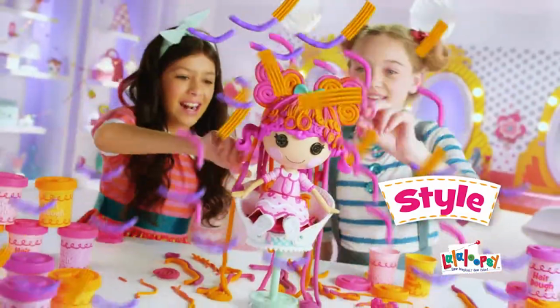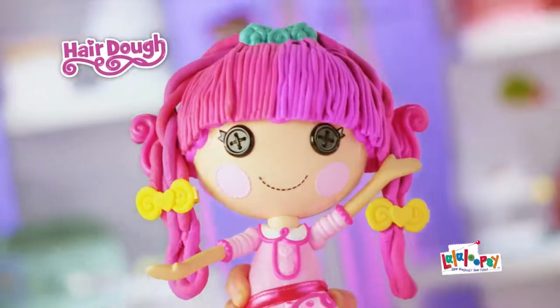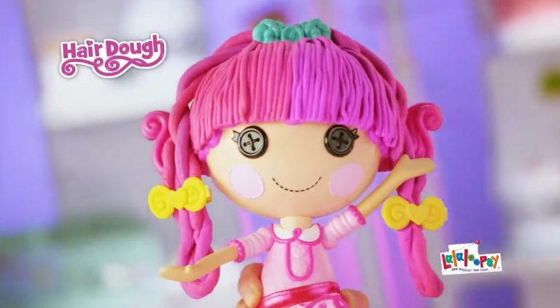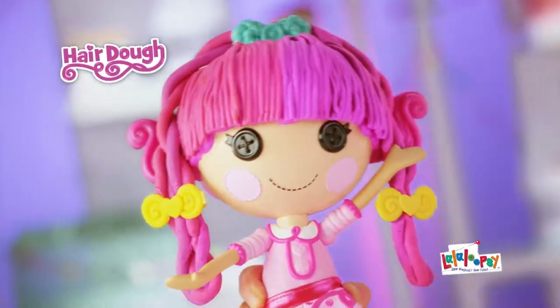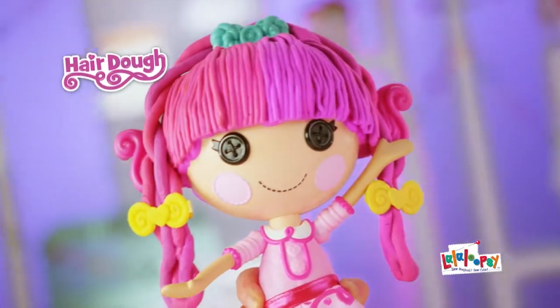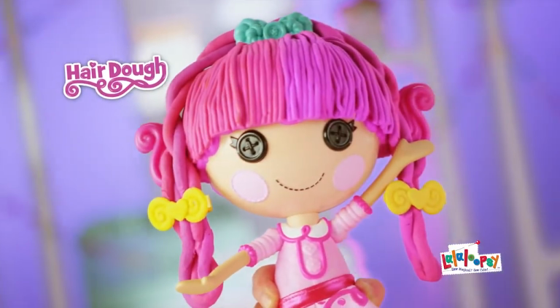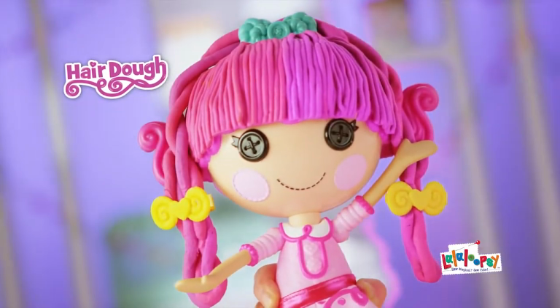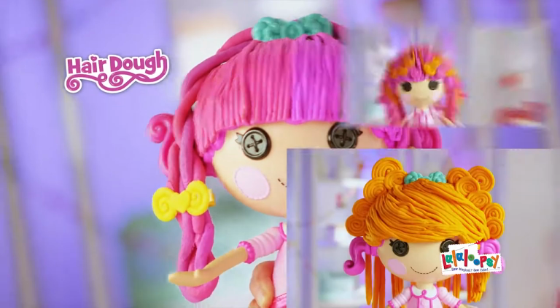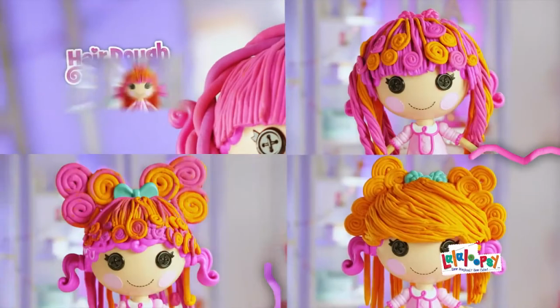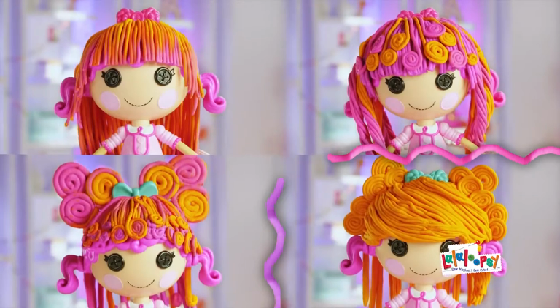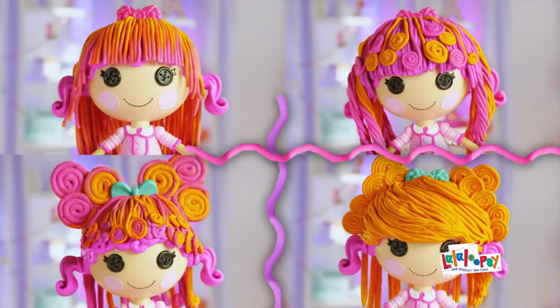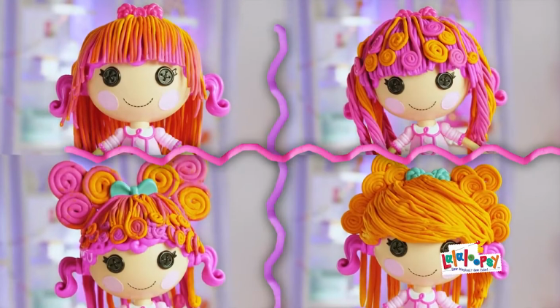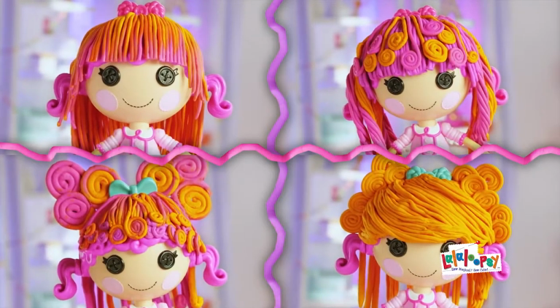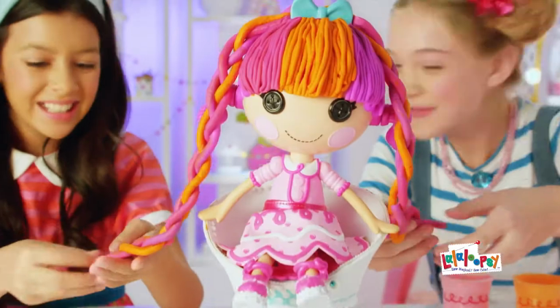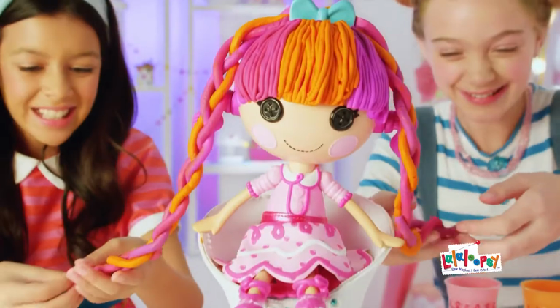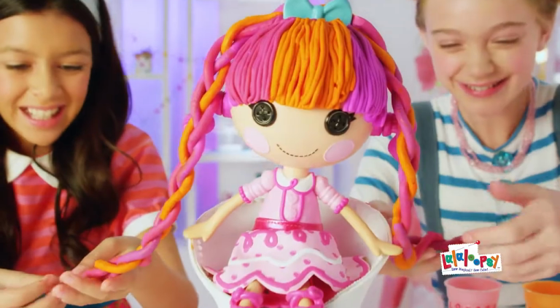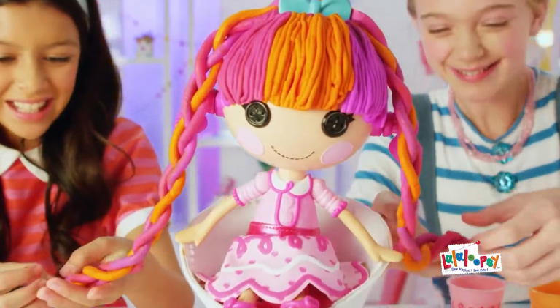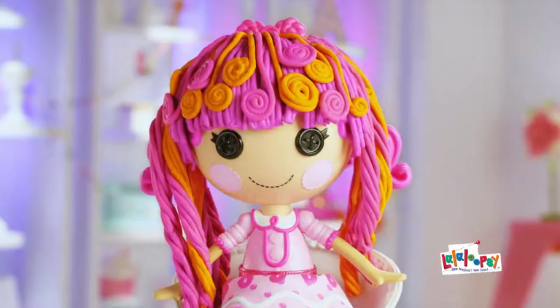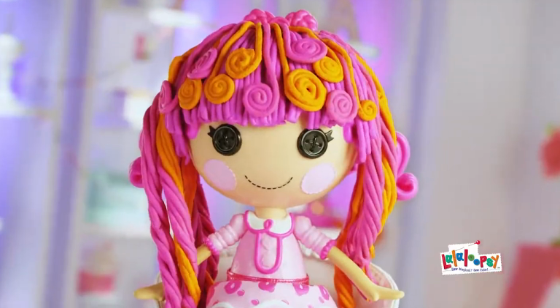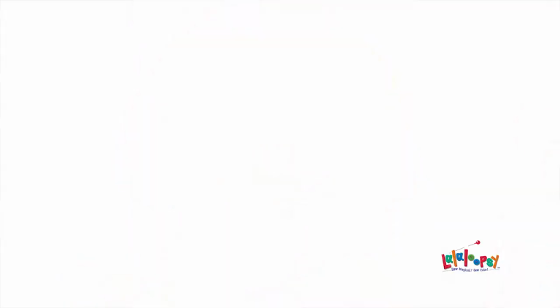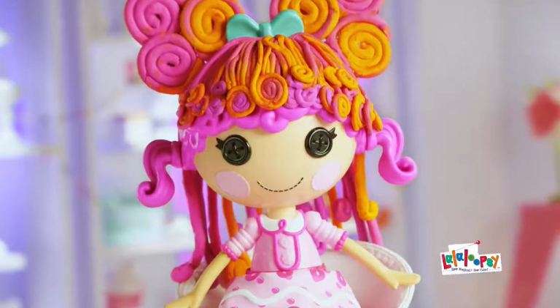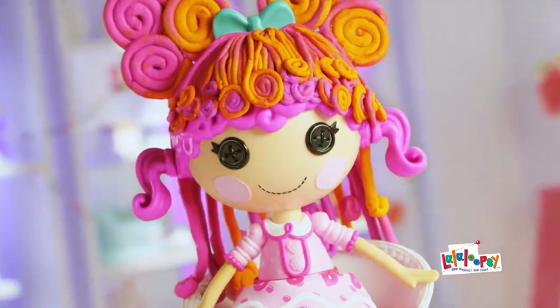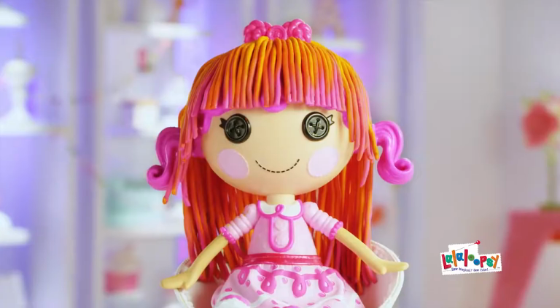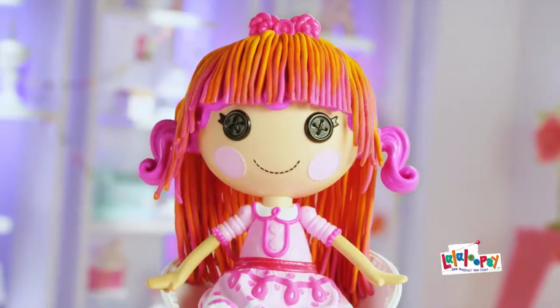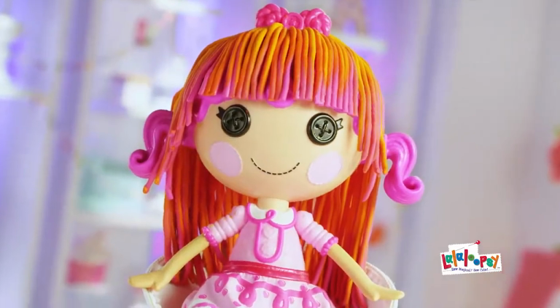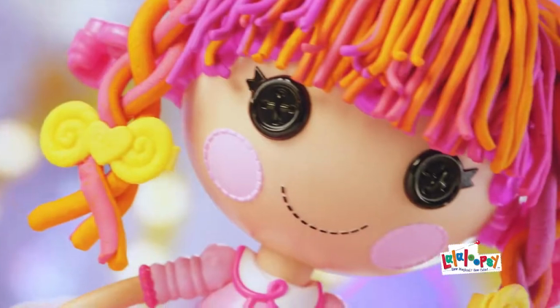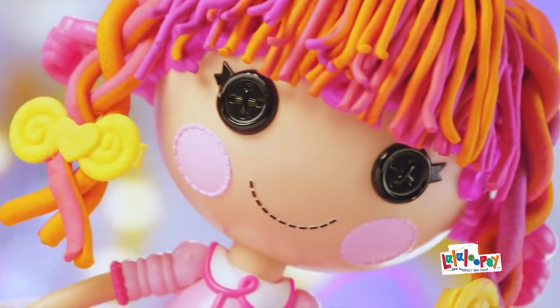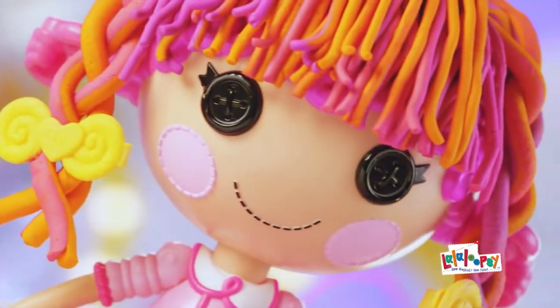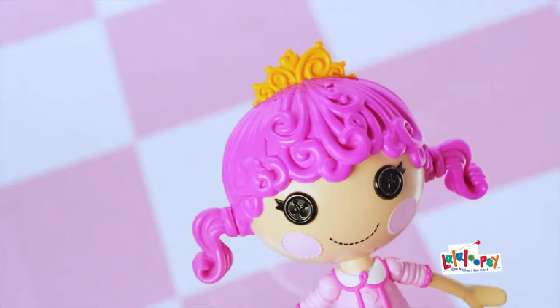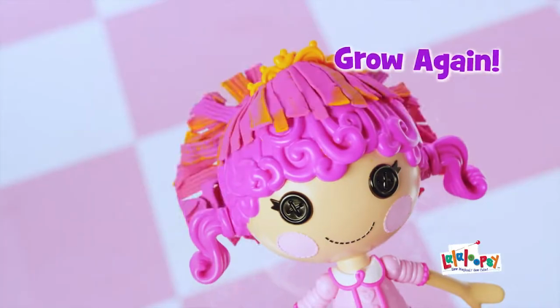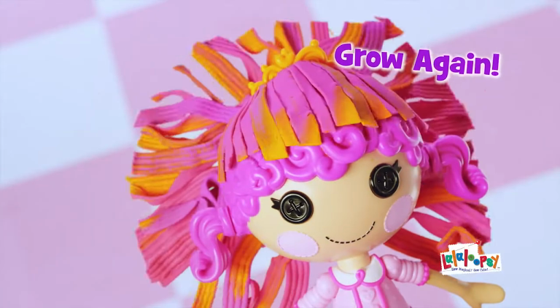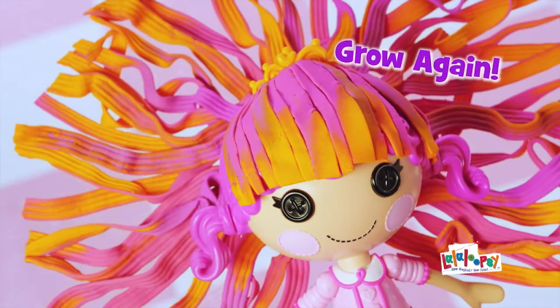La La Loopsie Hairdough. Rainbow brain, silly waves, crazy curls. Super string, when you're done, grow again.